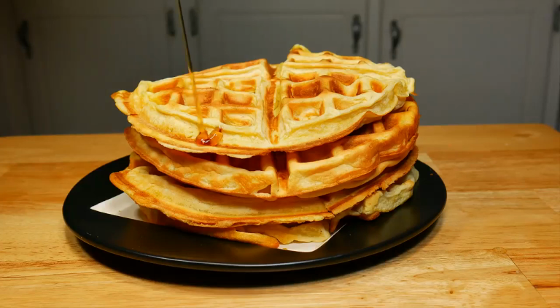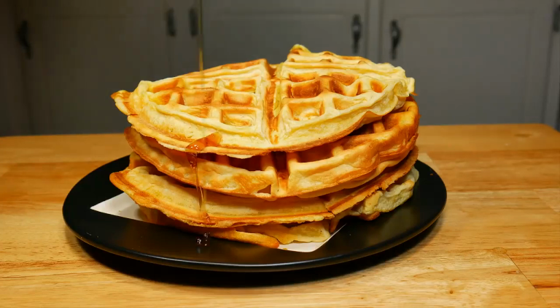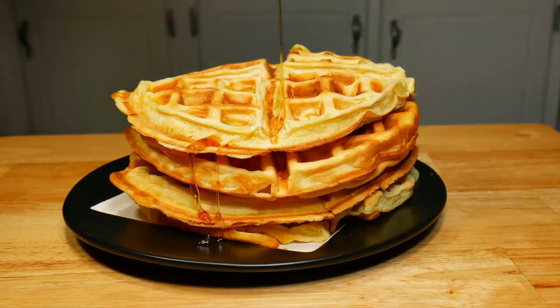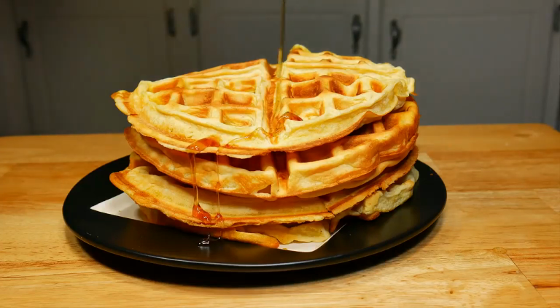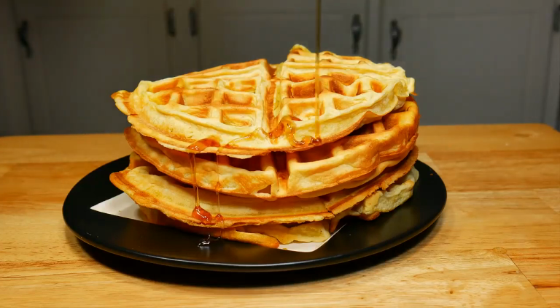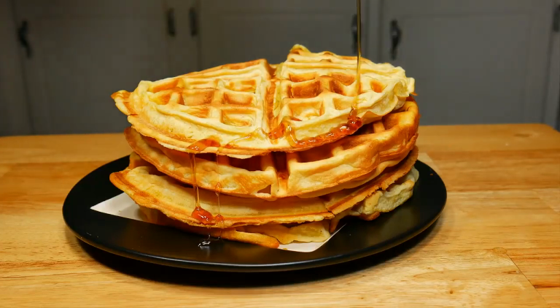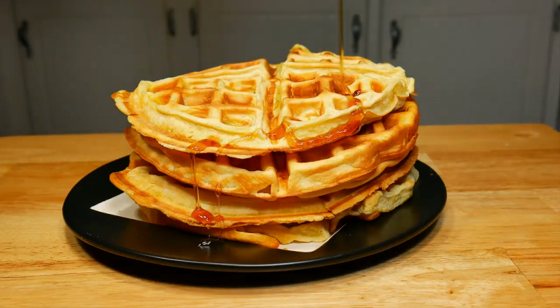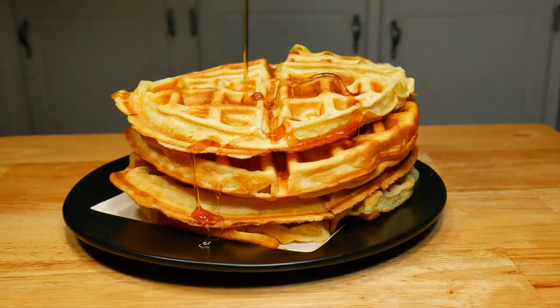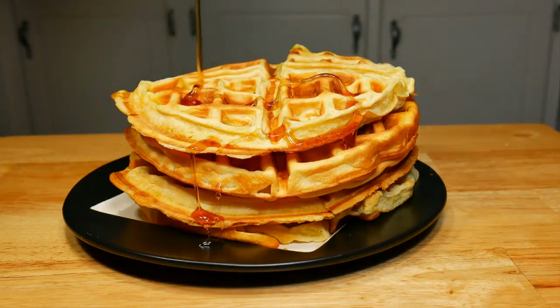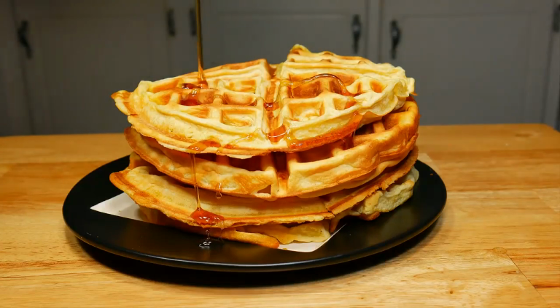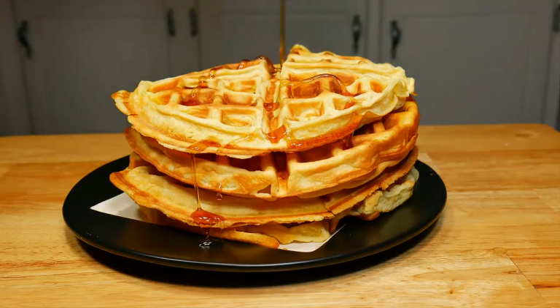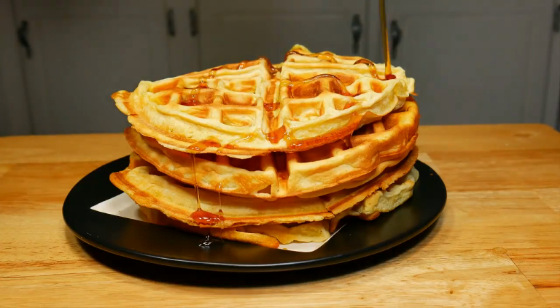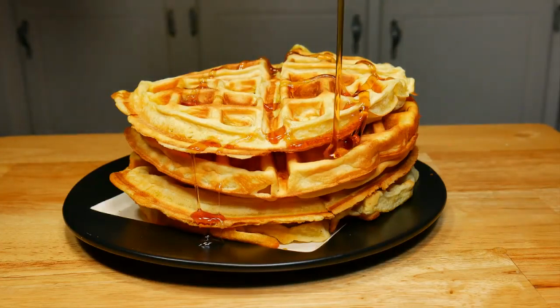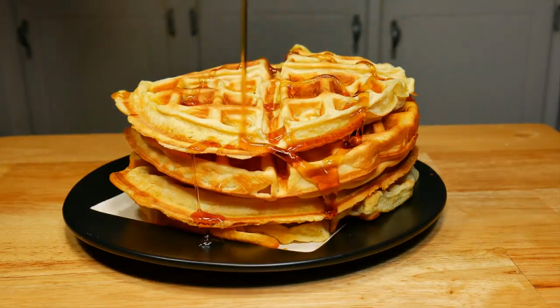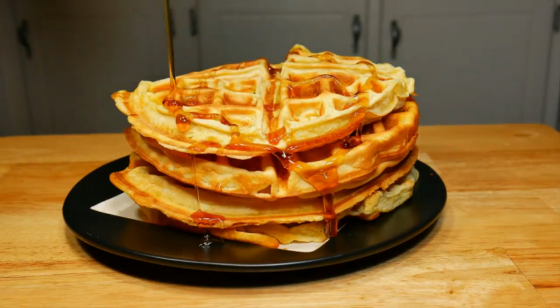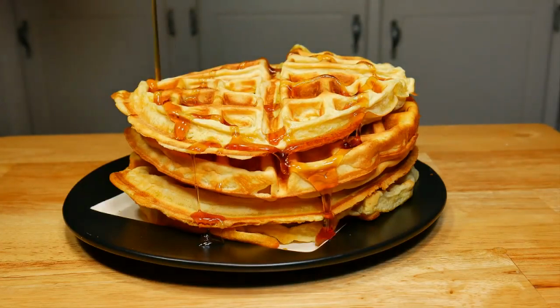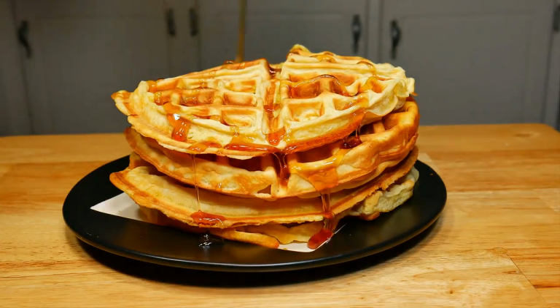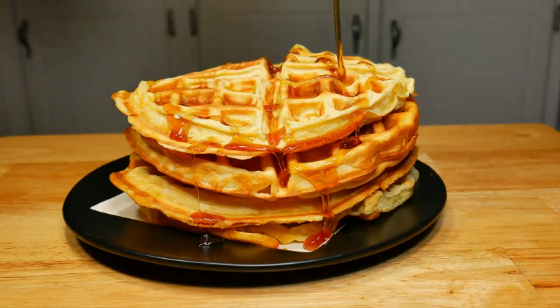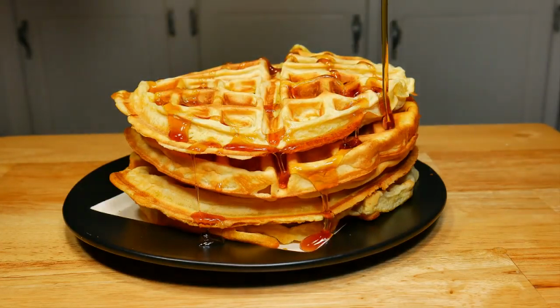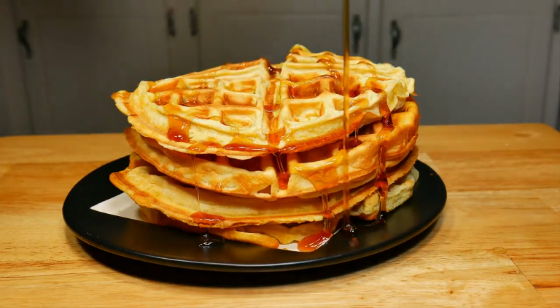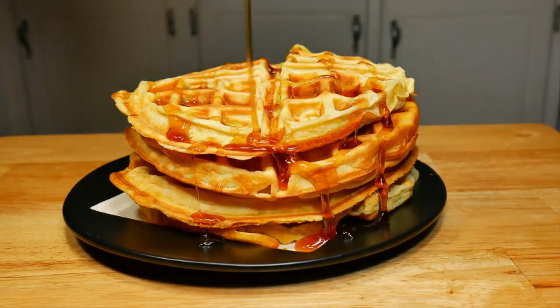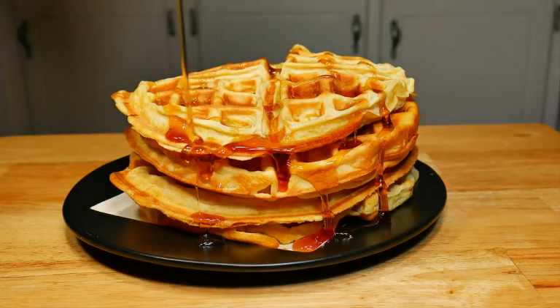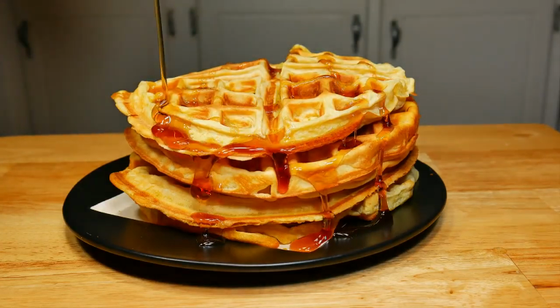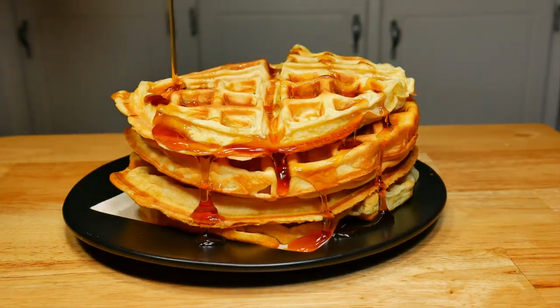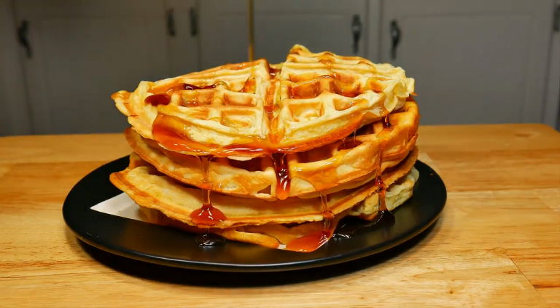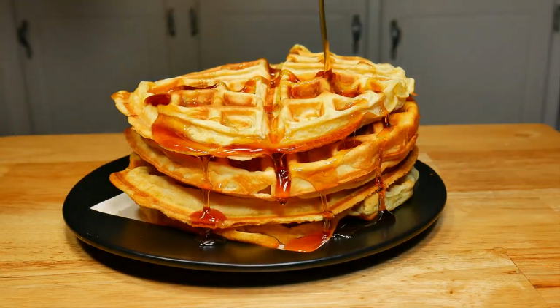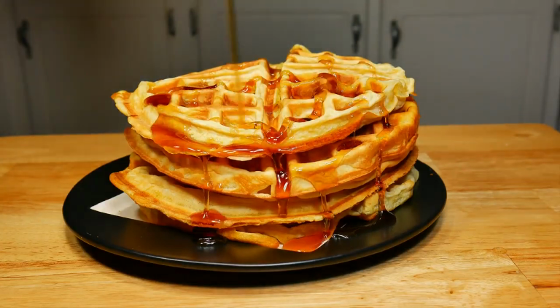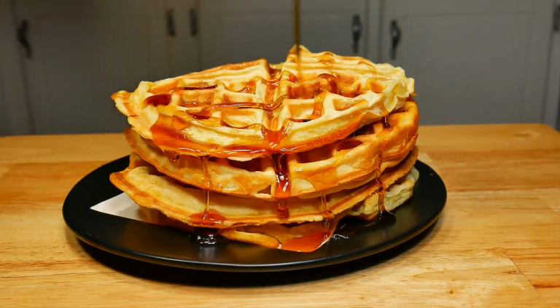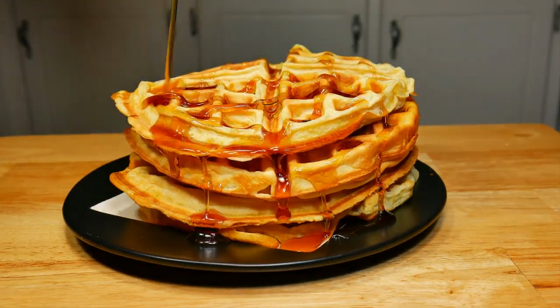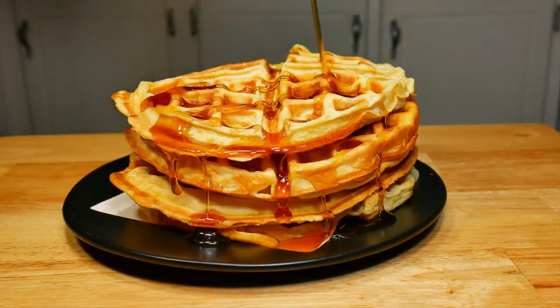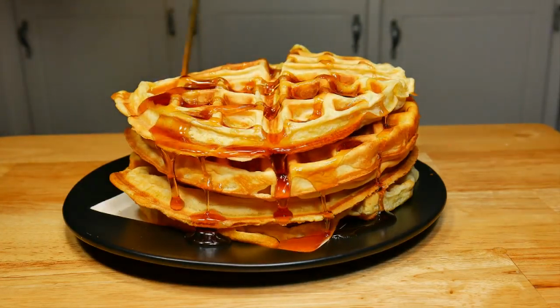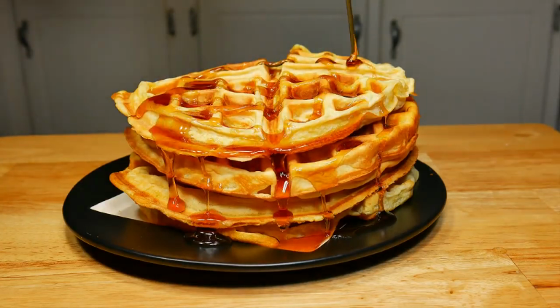In today's video, we're taking a look at how to make waffles. Easy and simple.